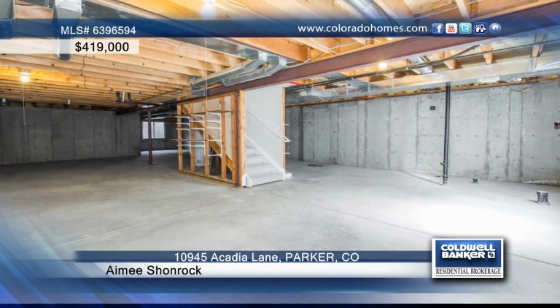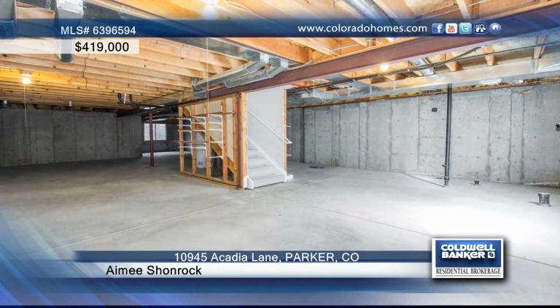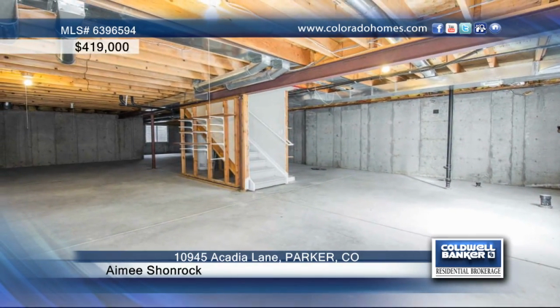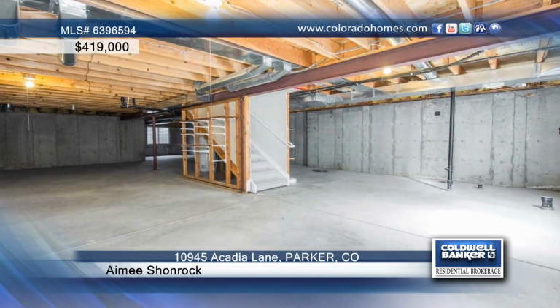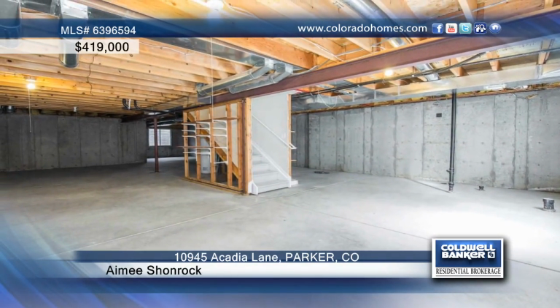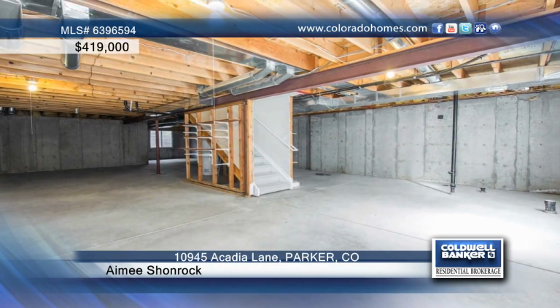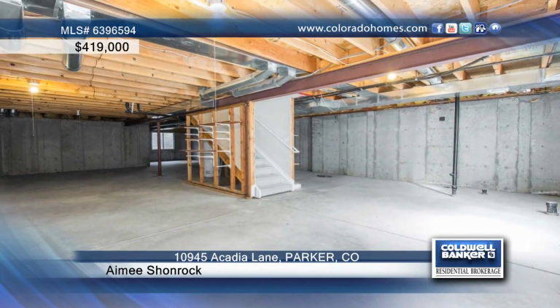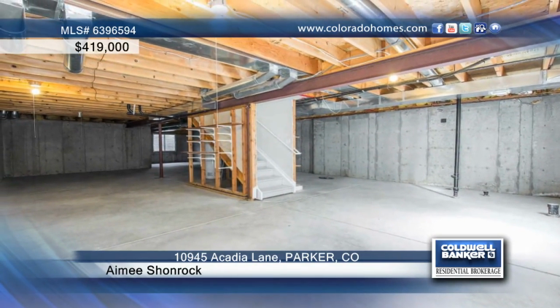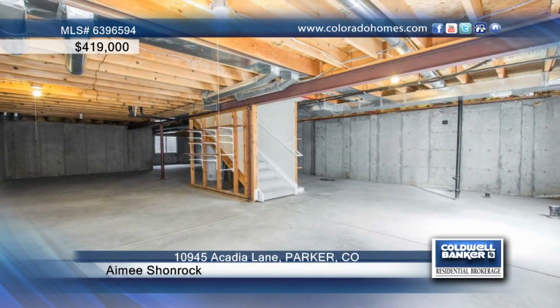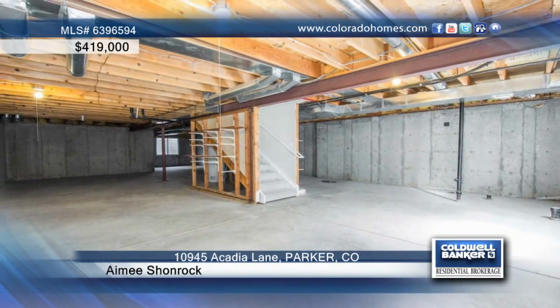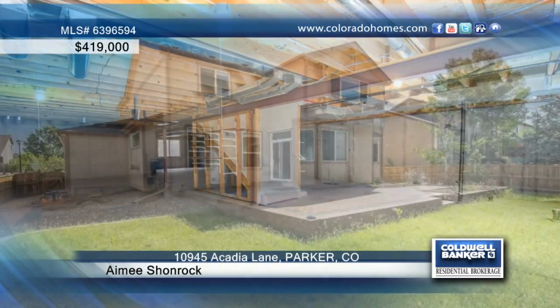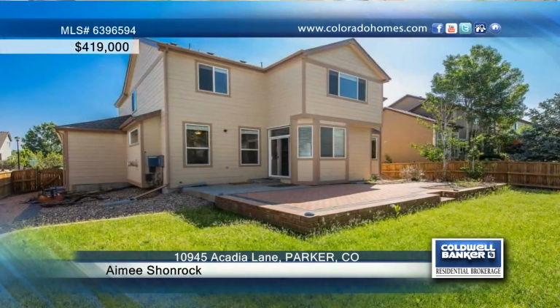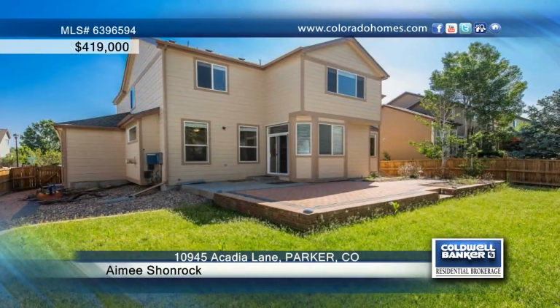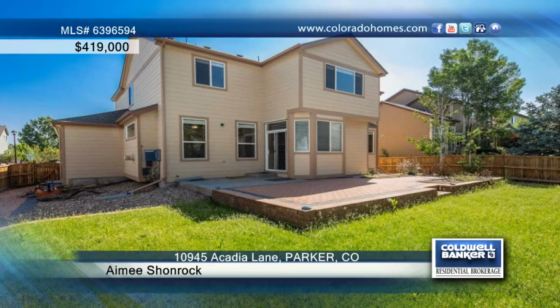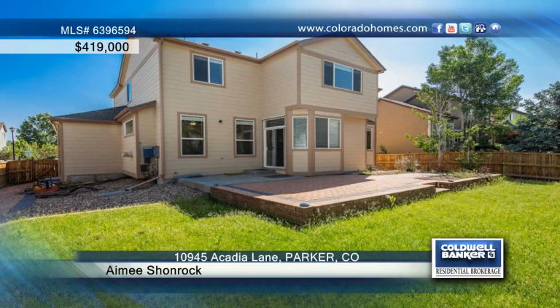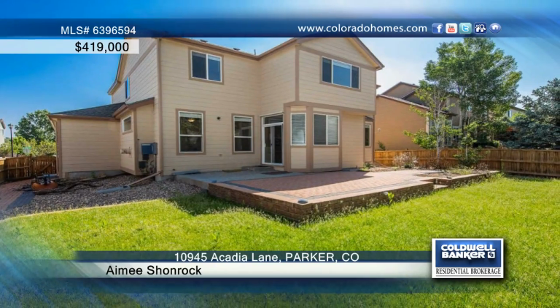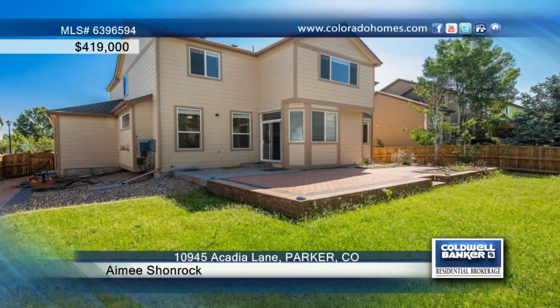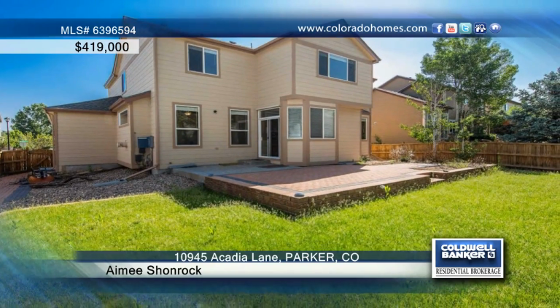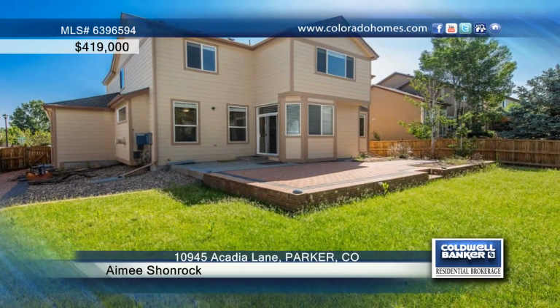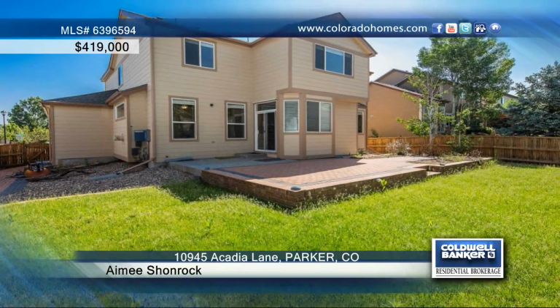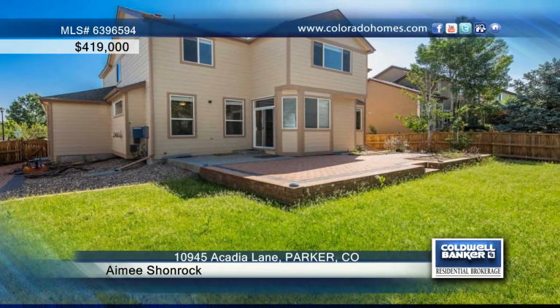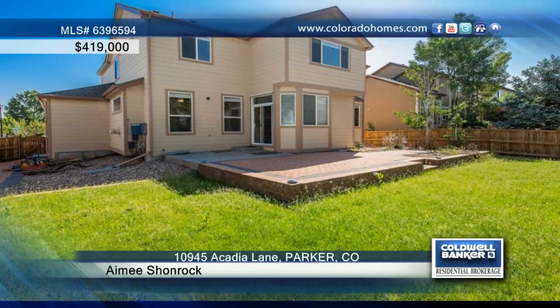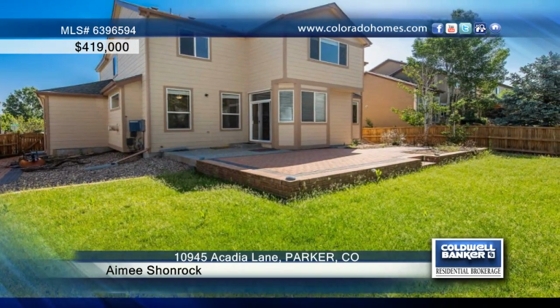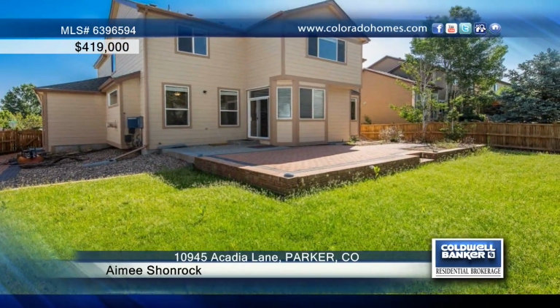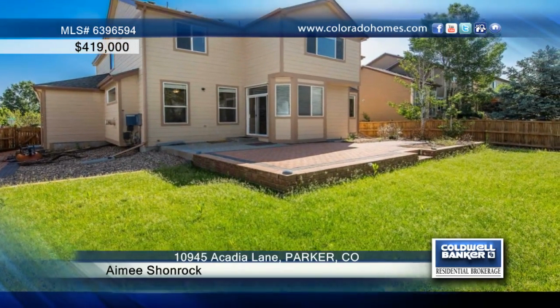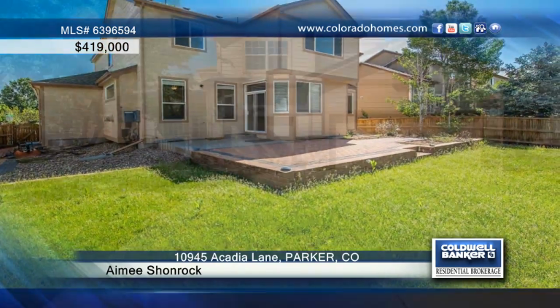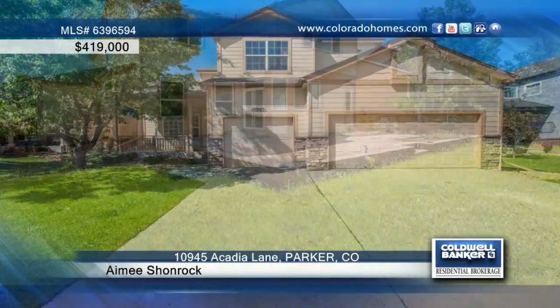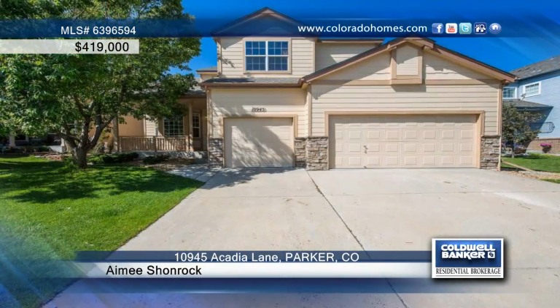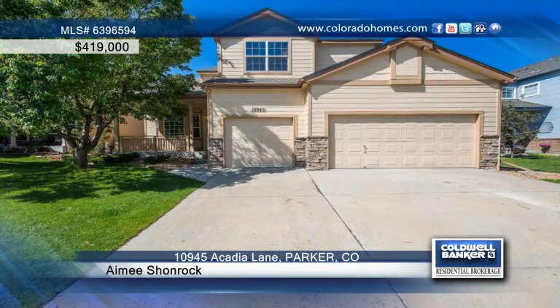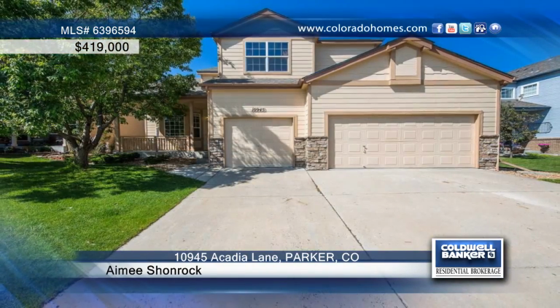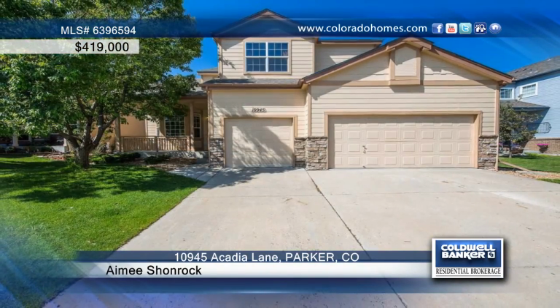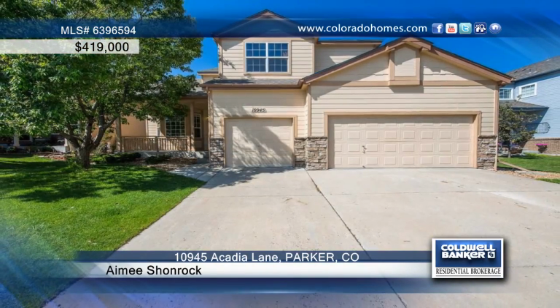The unfinished basement is full of potential and ready for your personal touch. Come see this home with Amy Schonrock today.